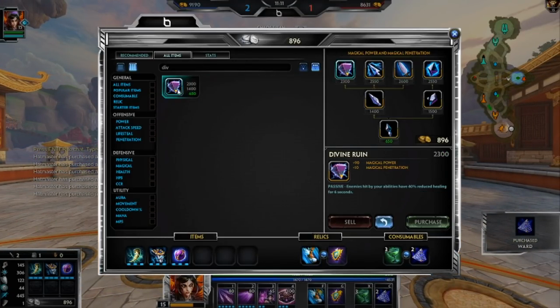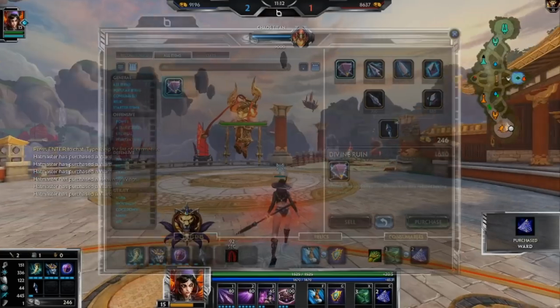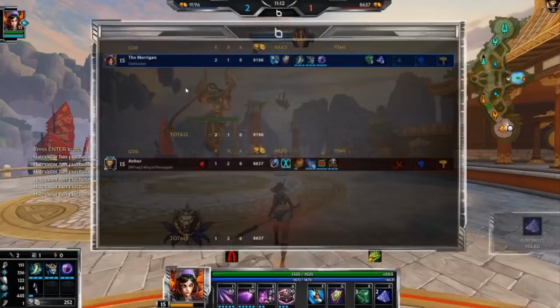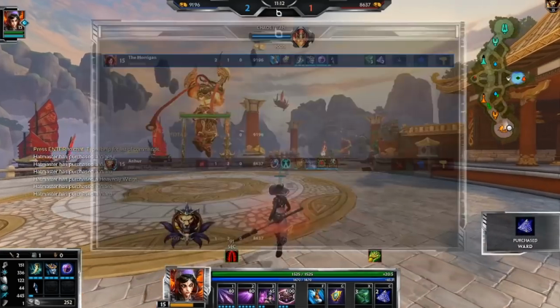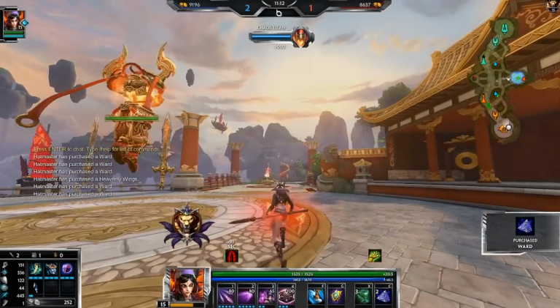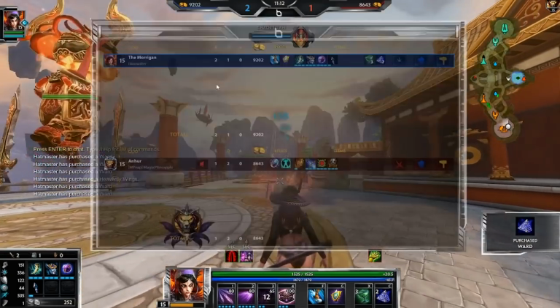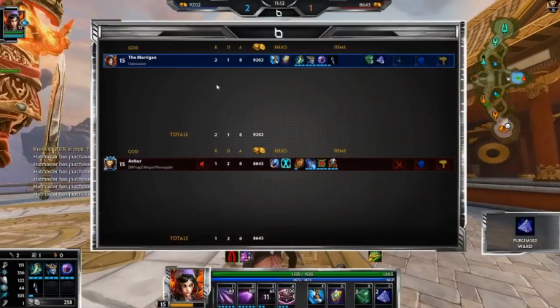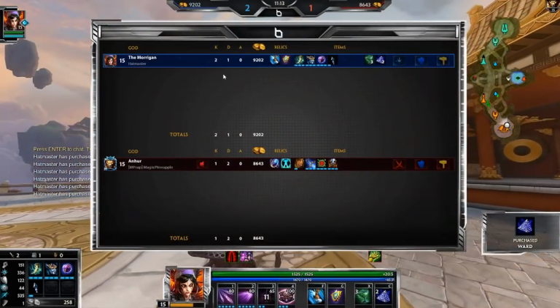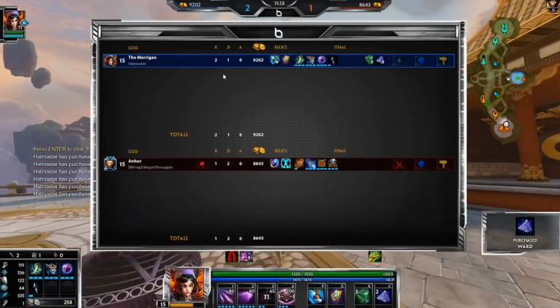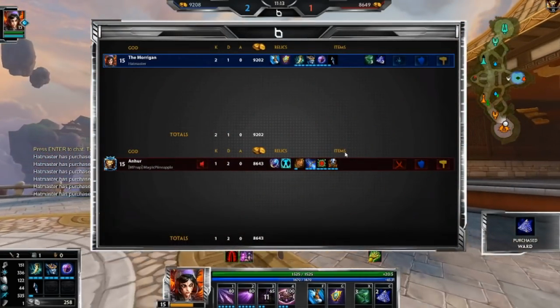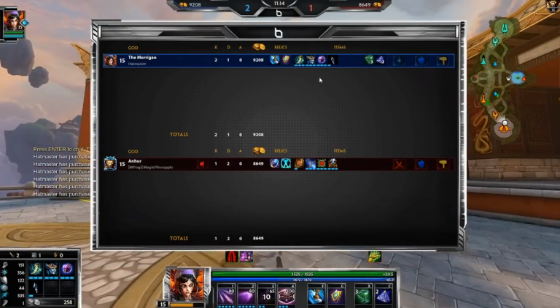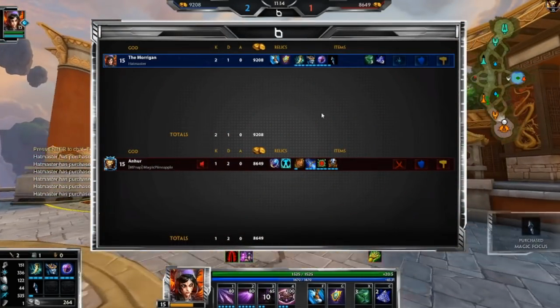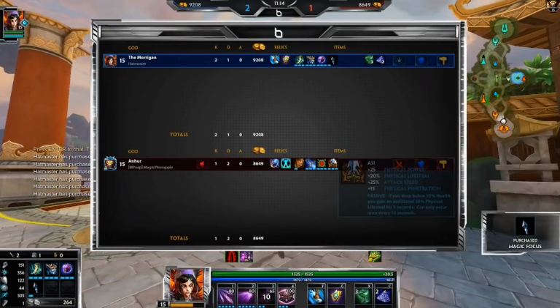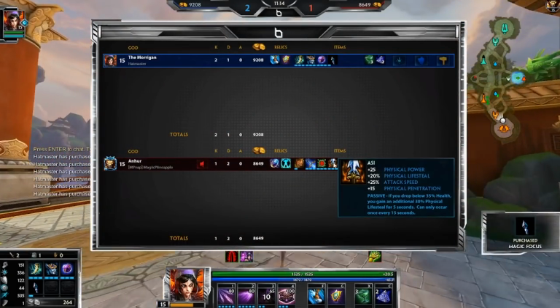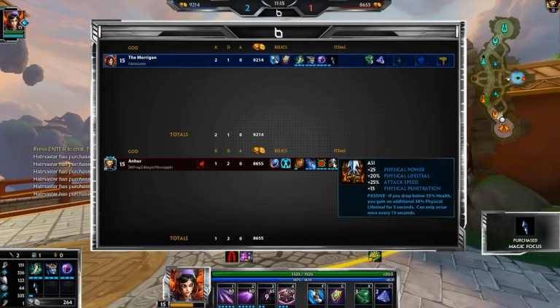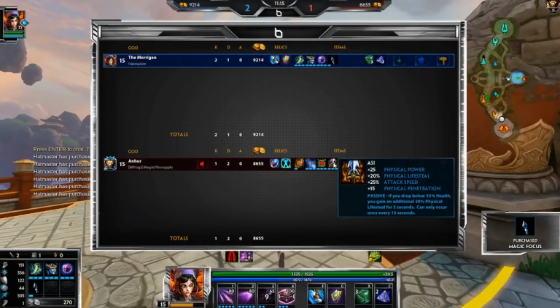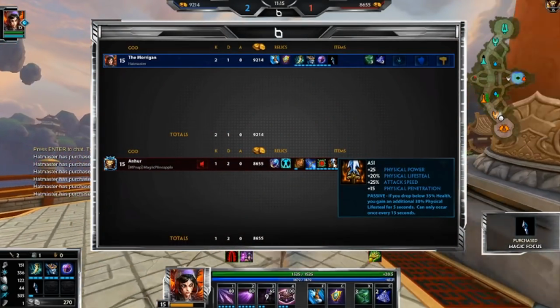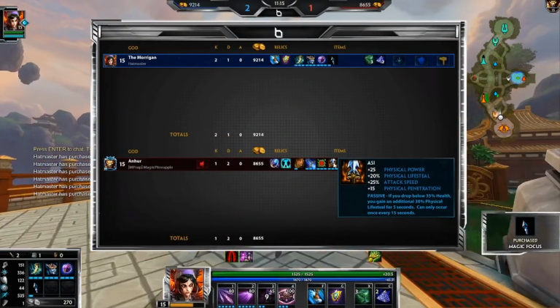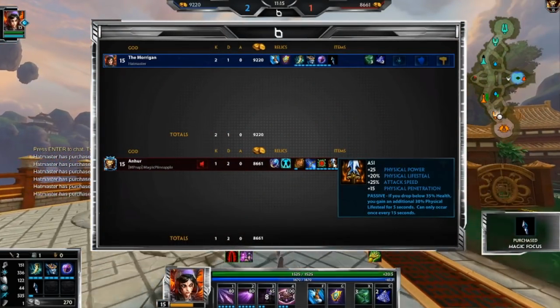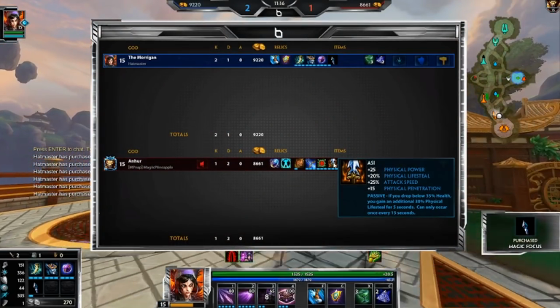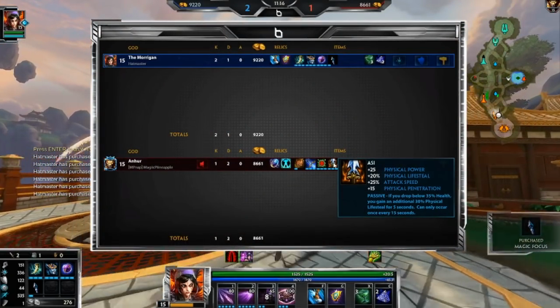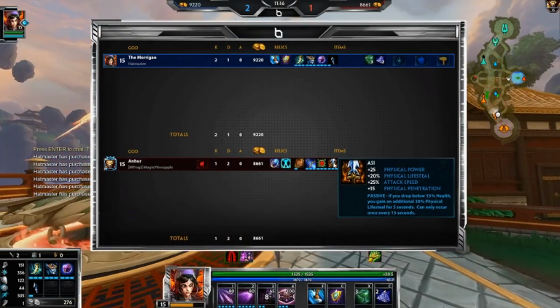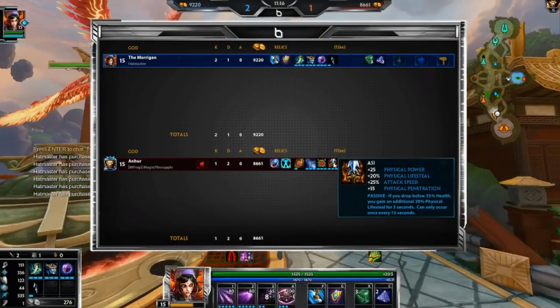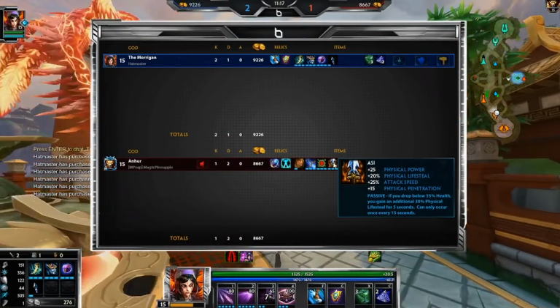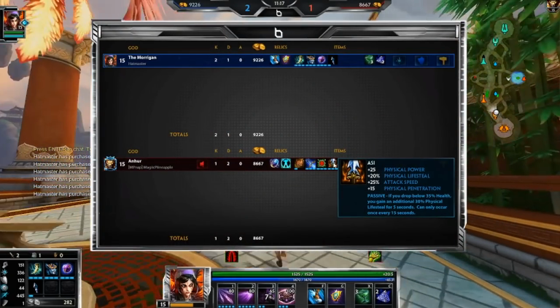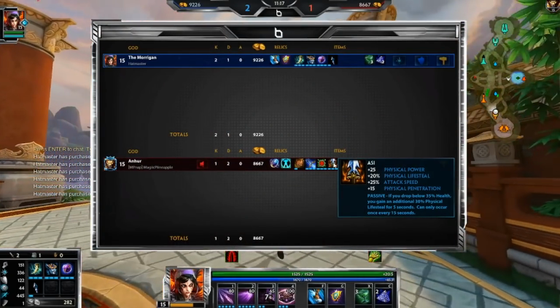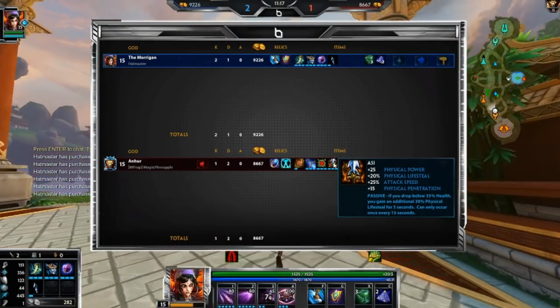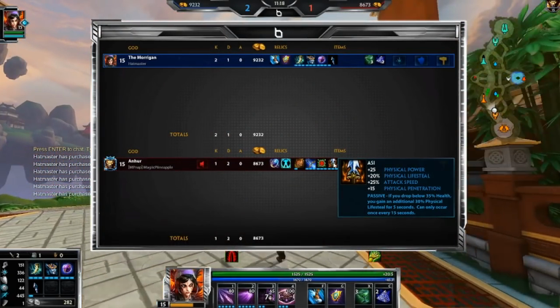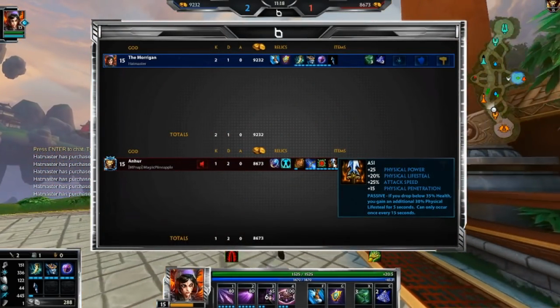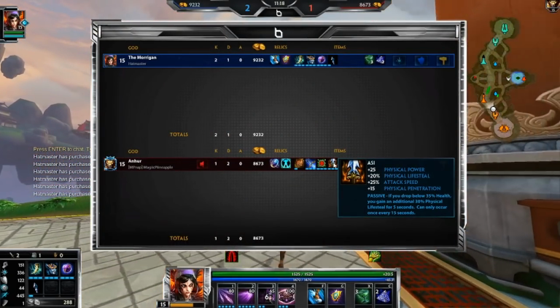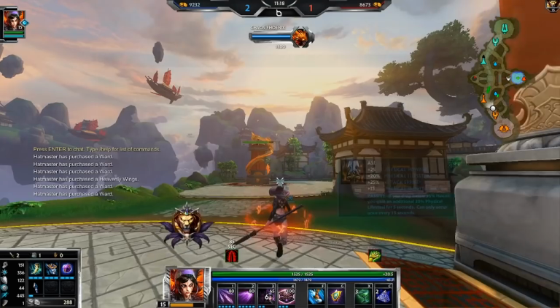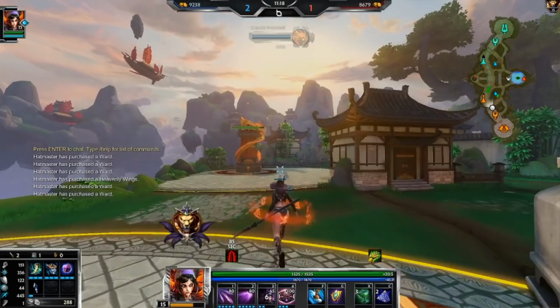We are going to go Divine Ruin because we need anti-heal for his lifesteal. It honestly just gives so much healing.